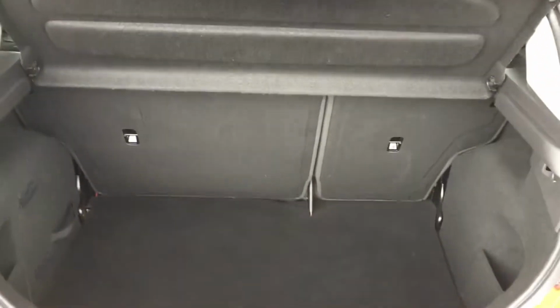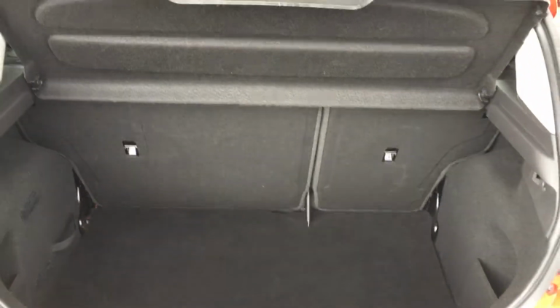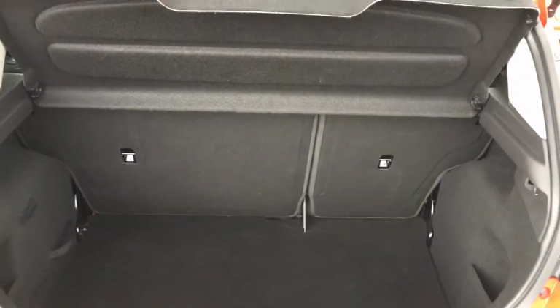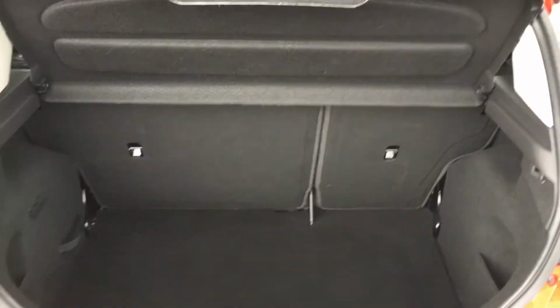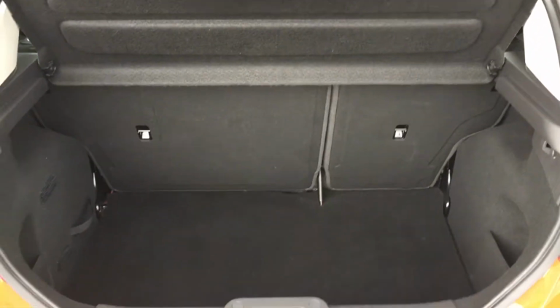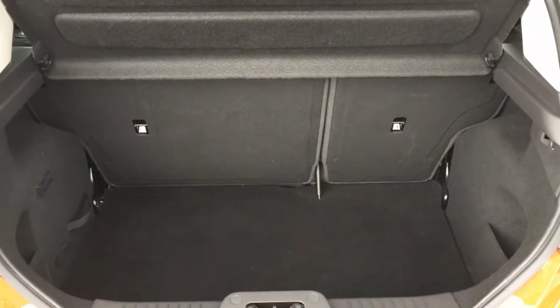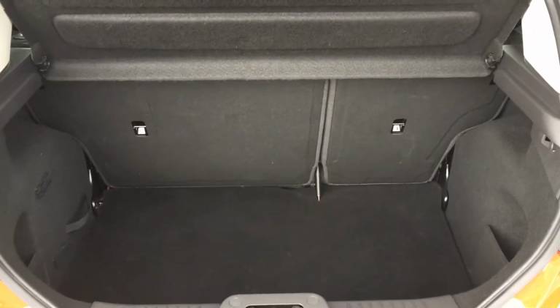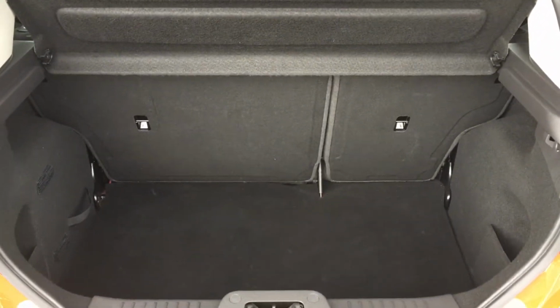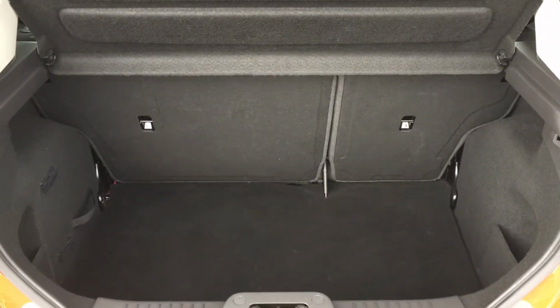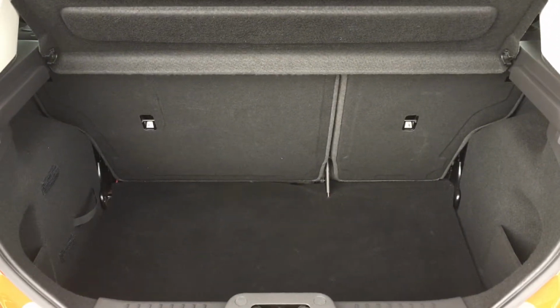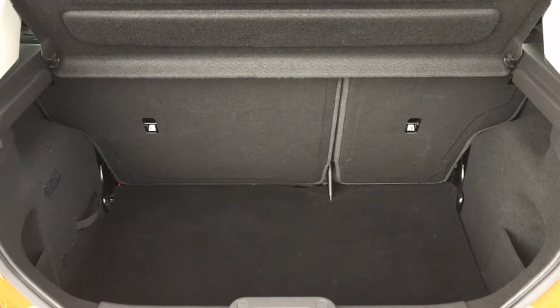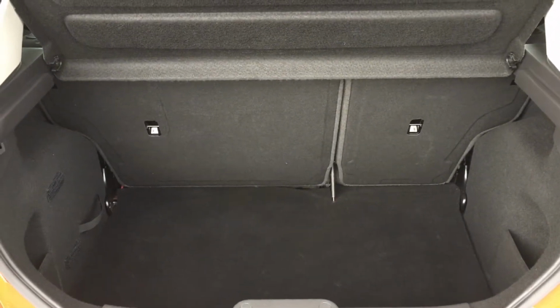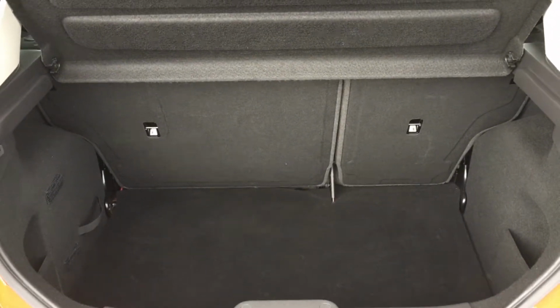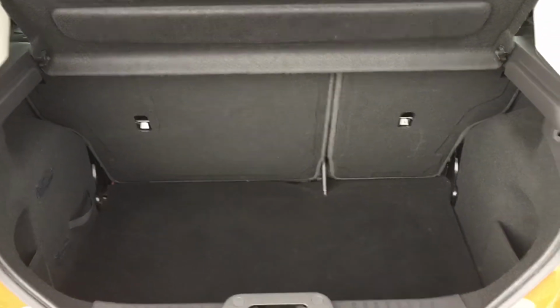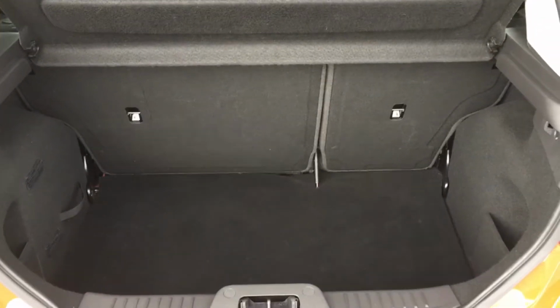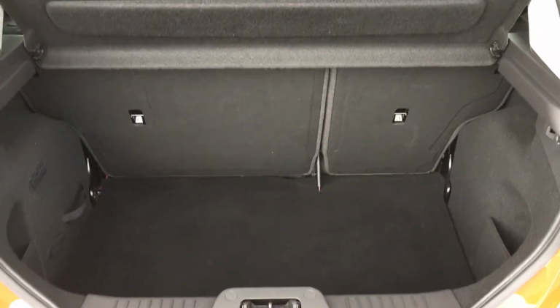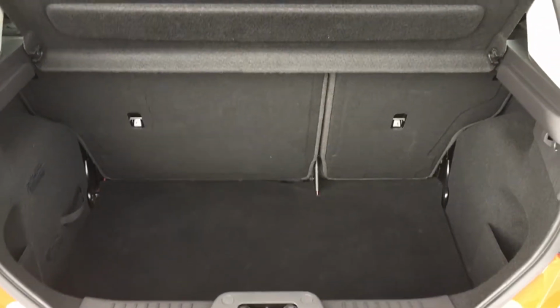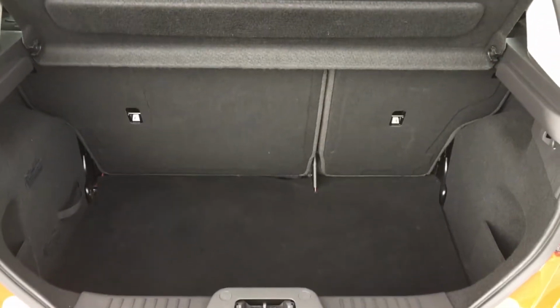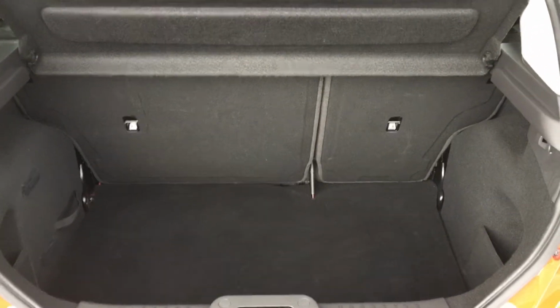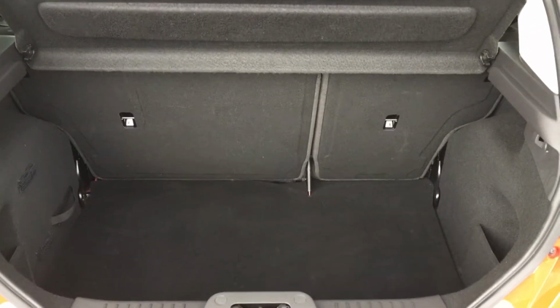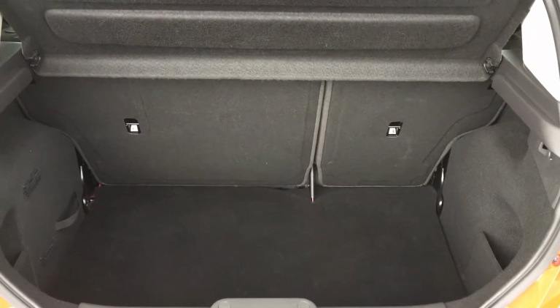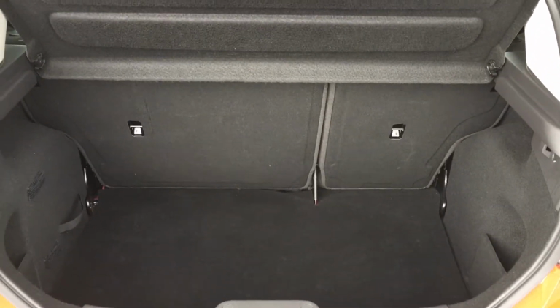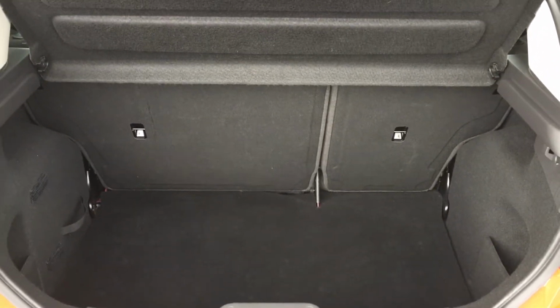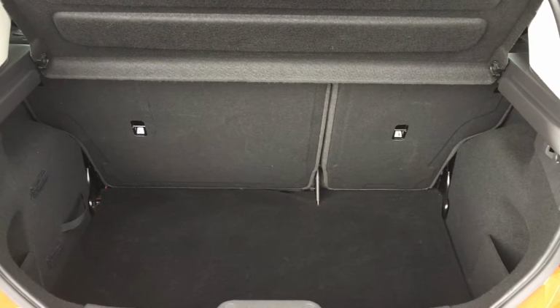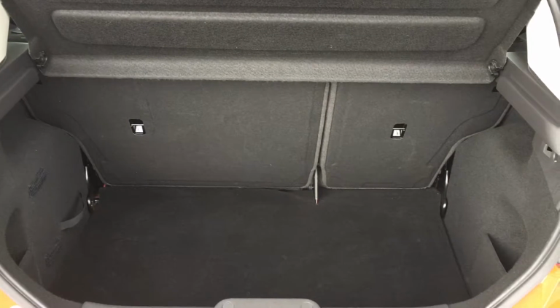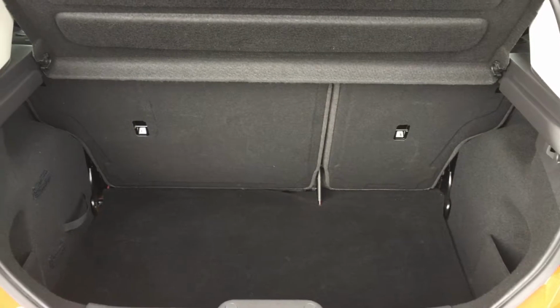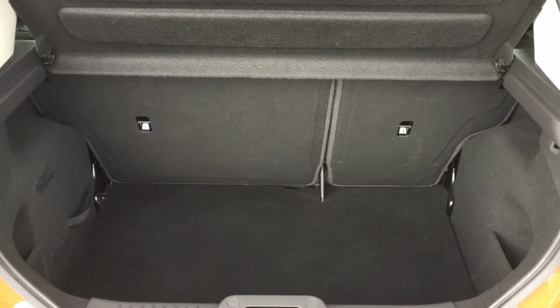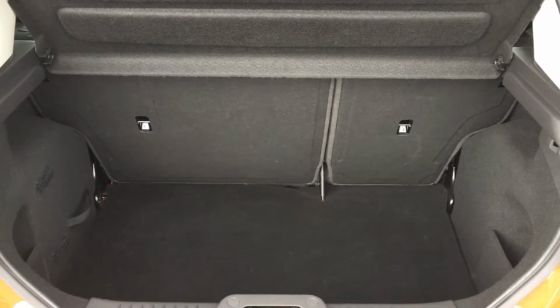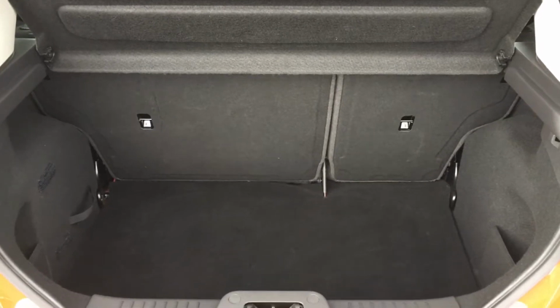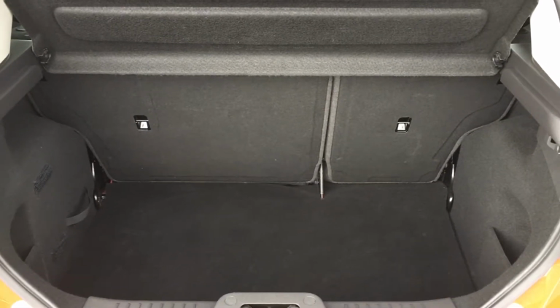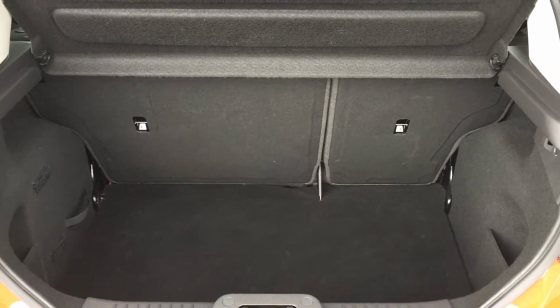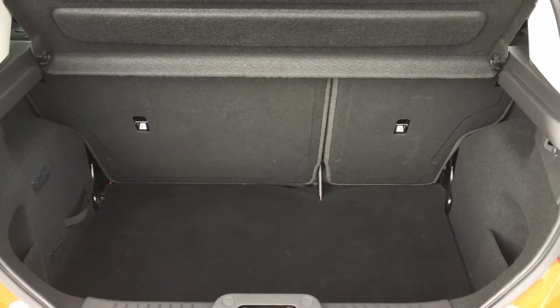The boot is very generously sized, plenty bigger than your everyday needs. The 60-40 split rear seats have got isofix mounts for child seats as well.